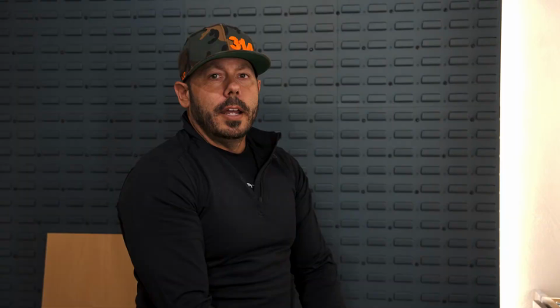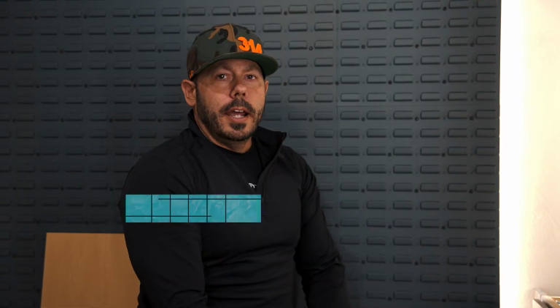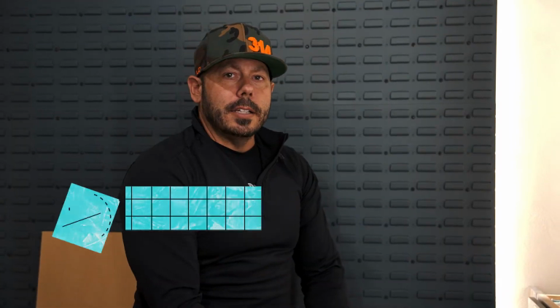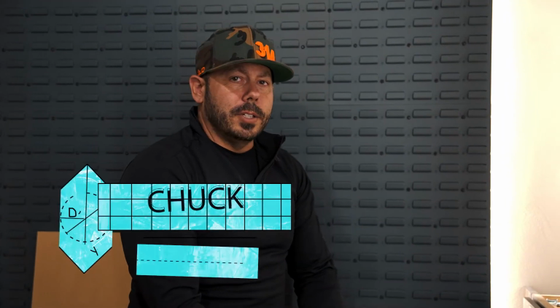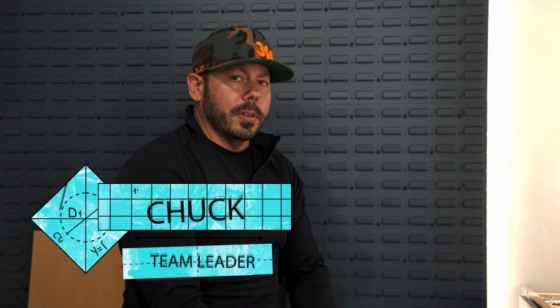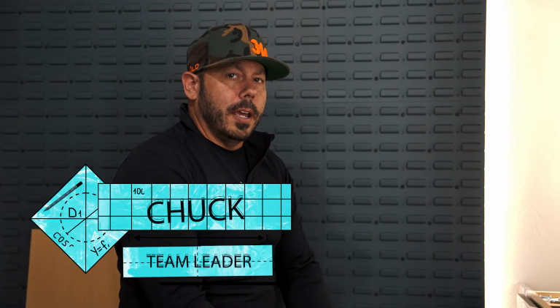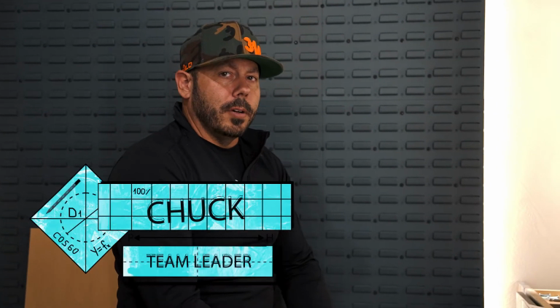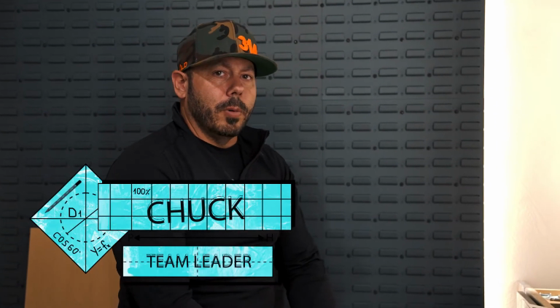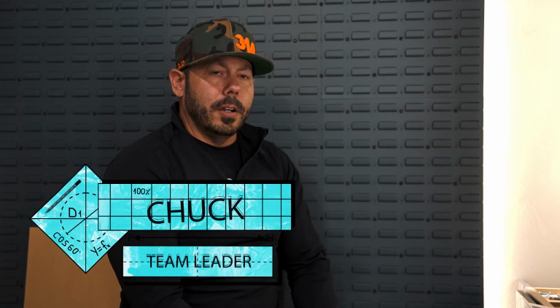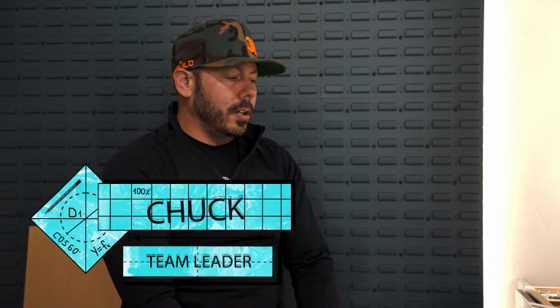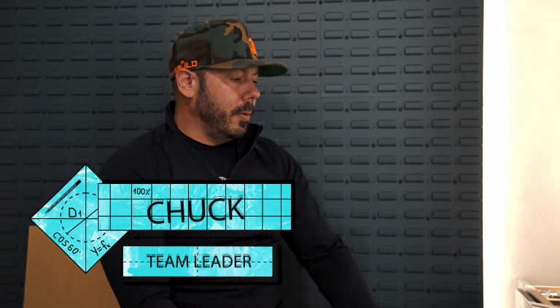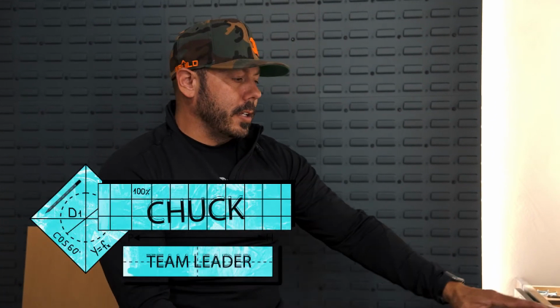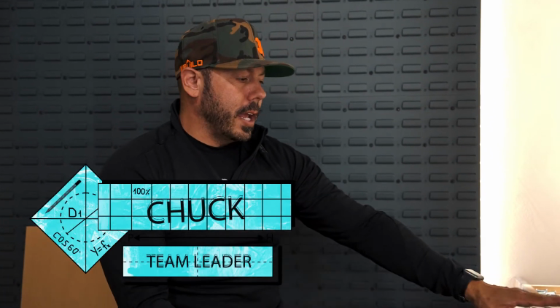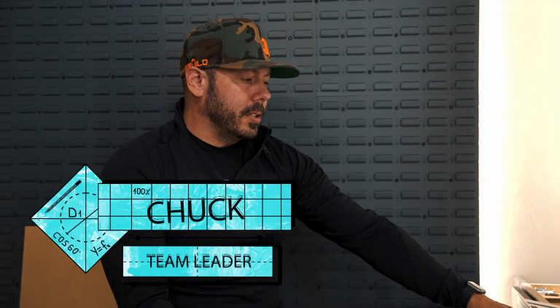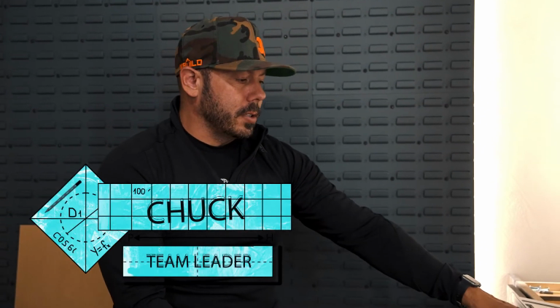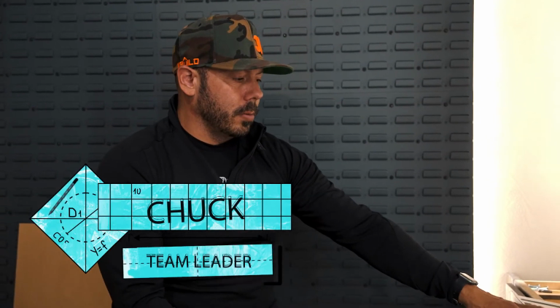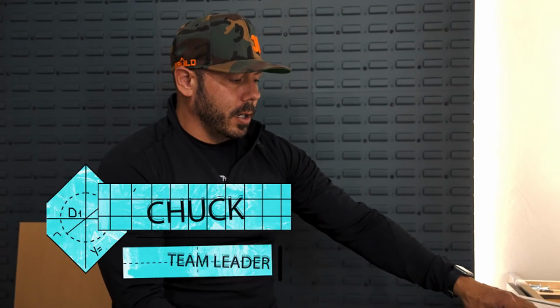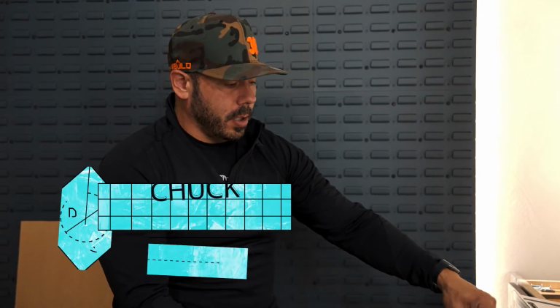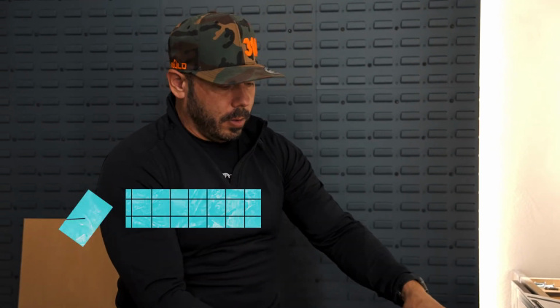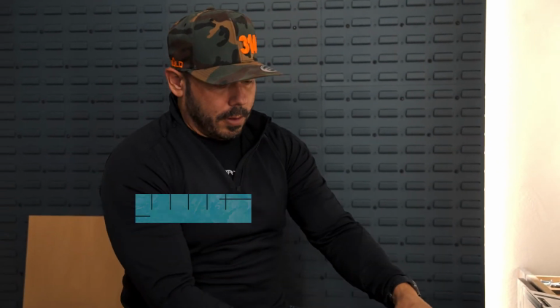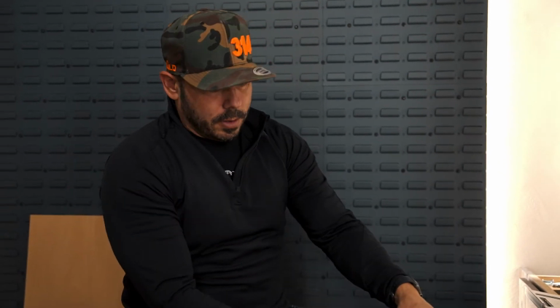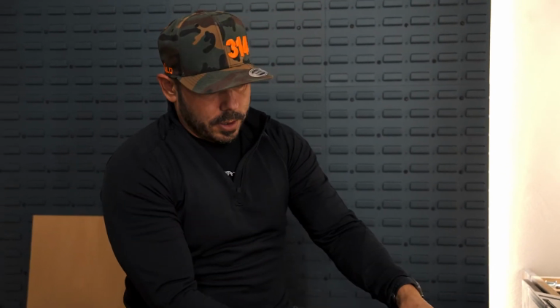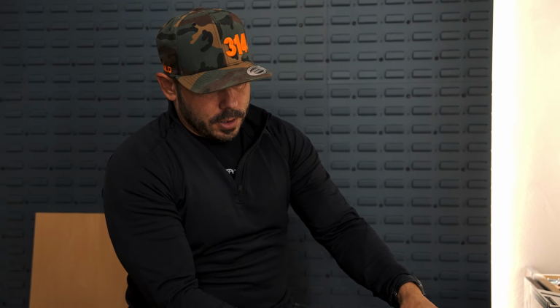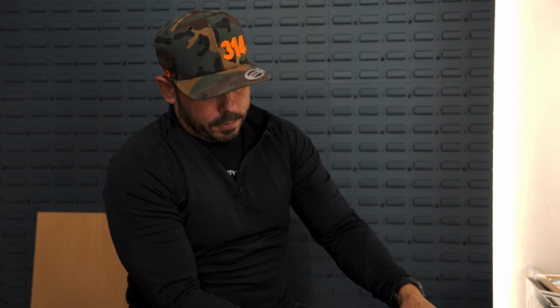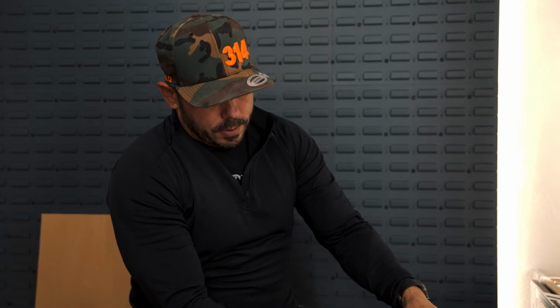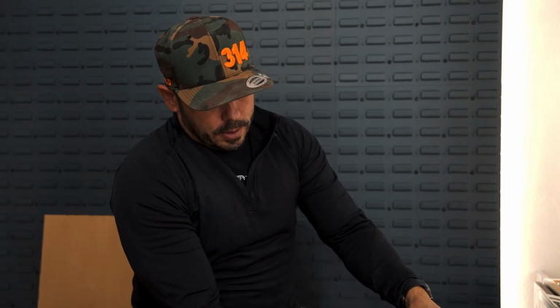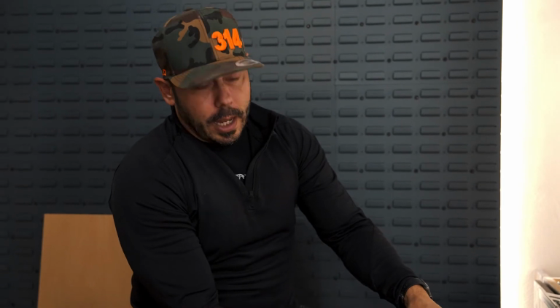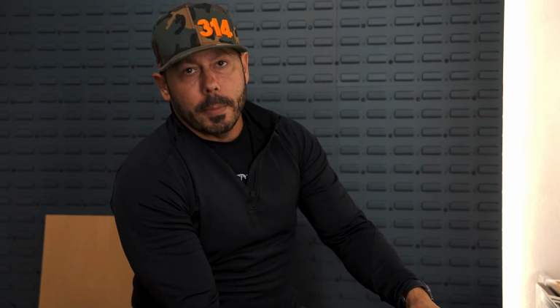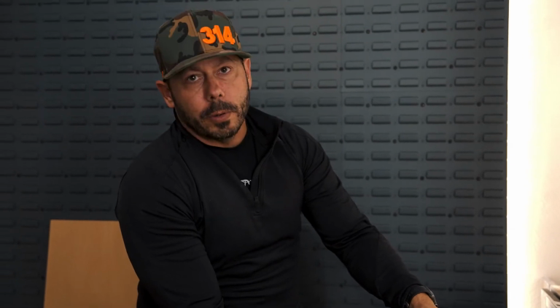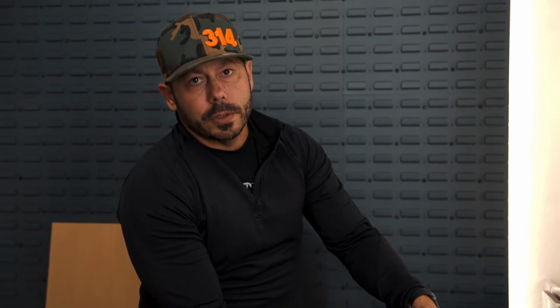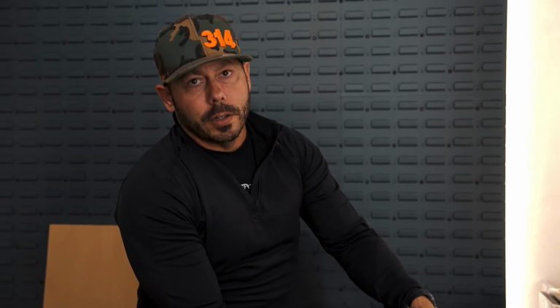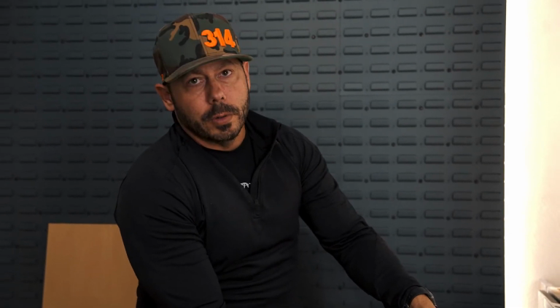Hey guys, it's Chuck with KBuild. What we're going to do today — we've got these cabinets installed and we're going to show you how to do-it-yourself cabinet pulls on the doors.